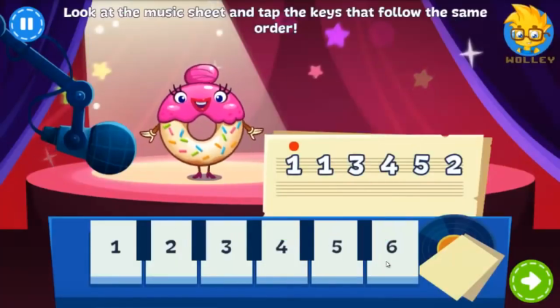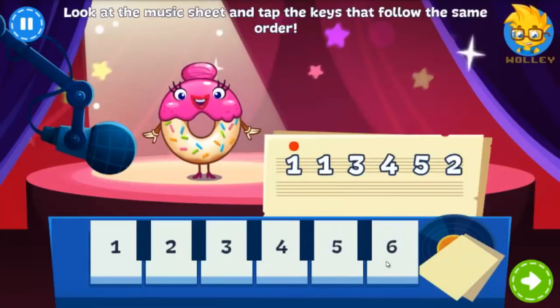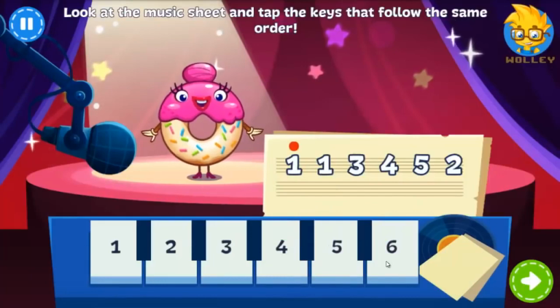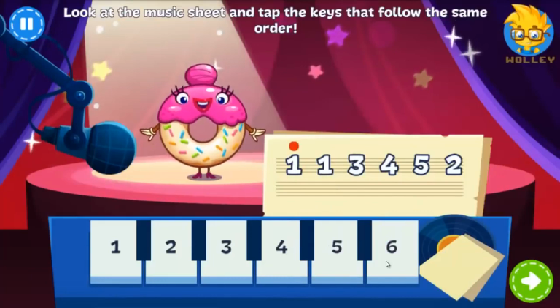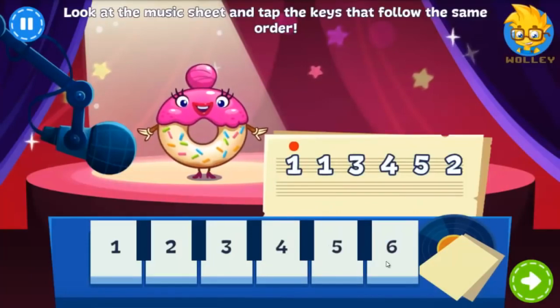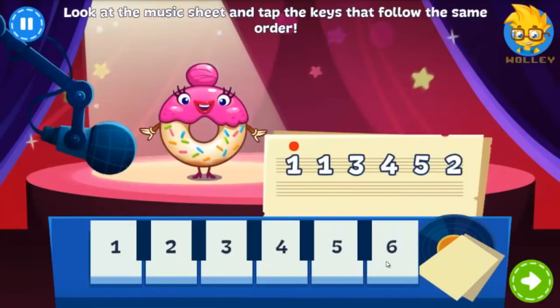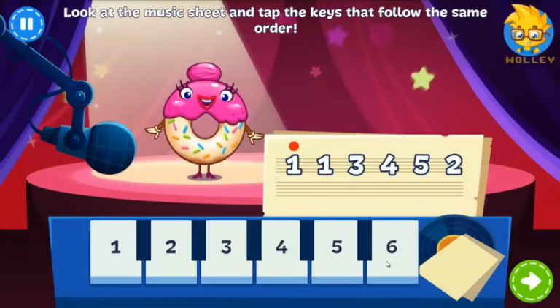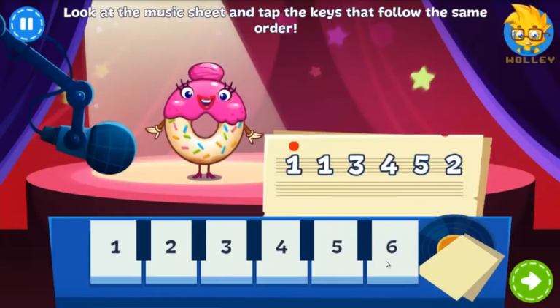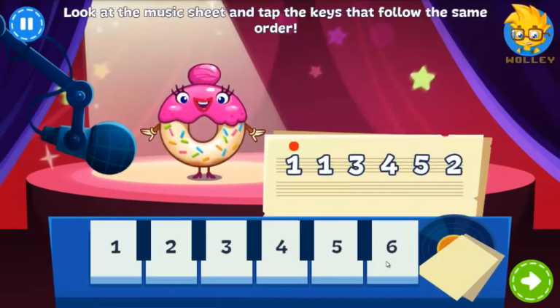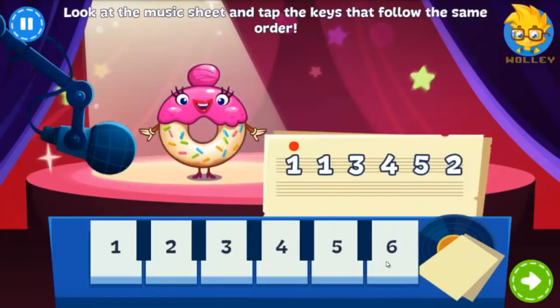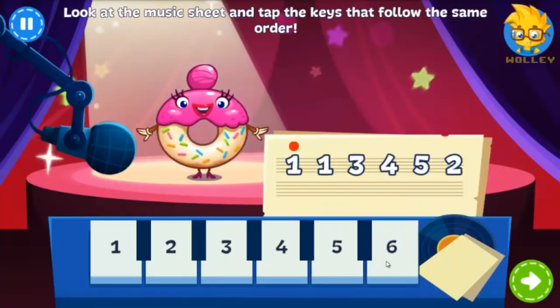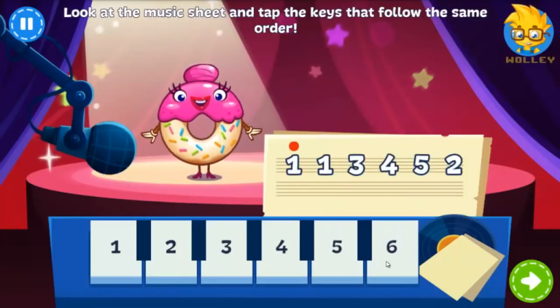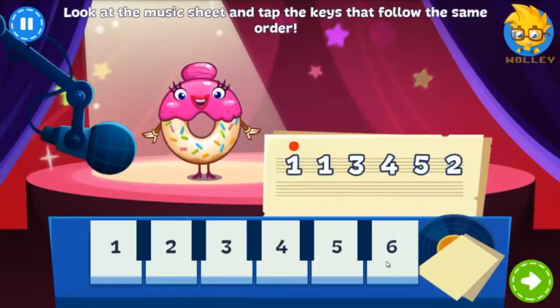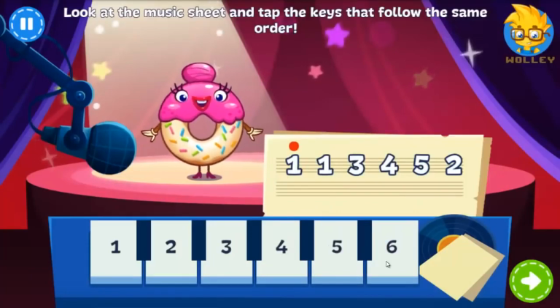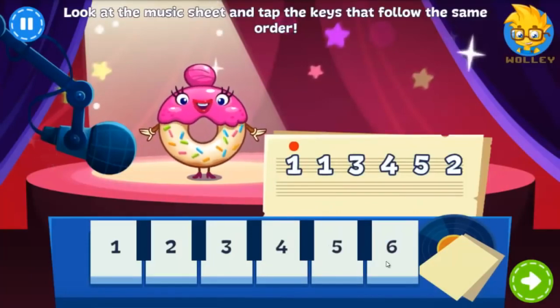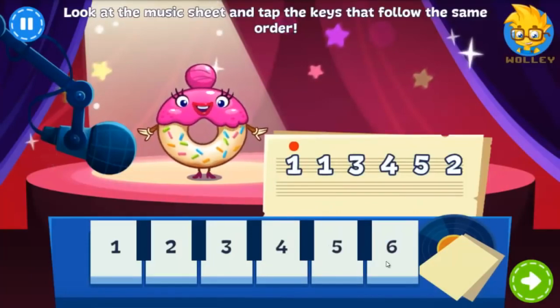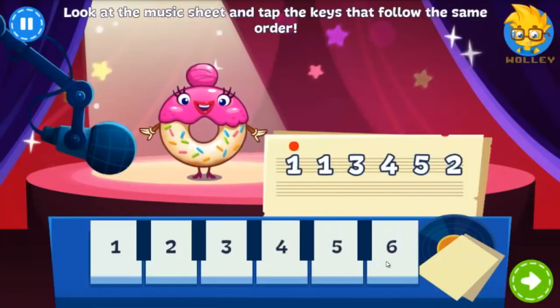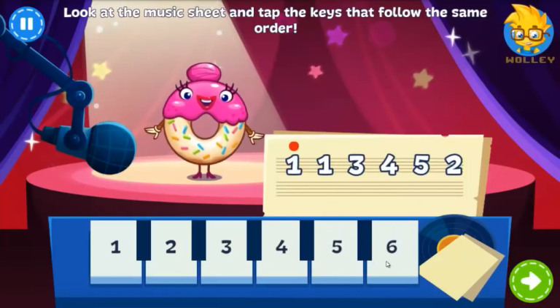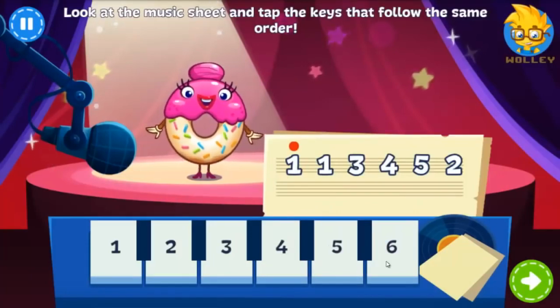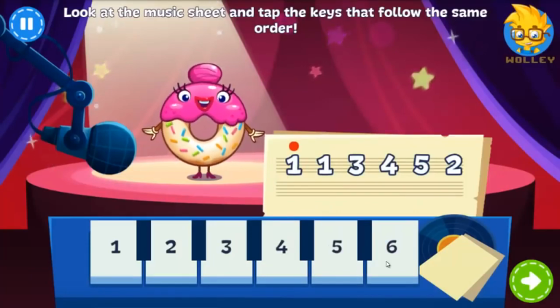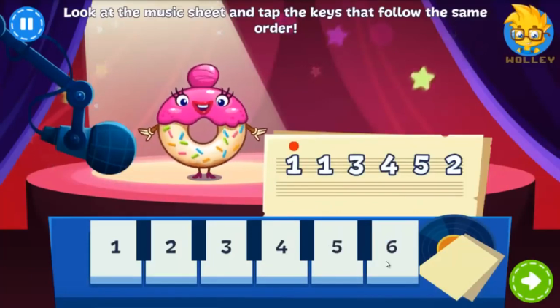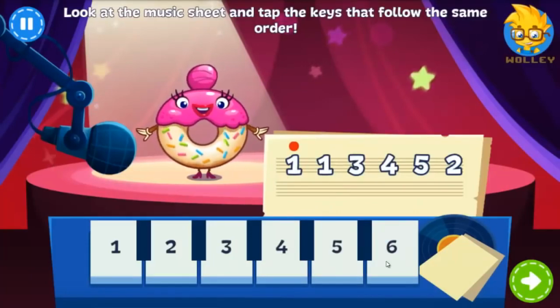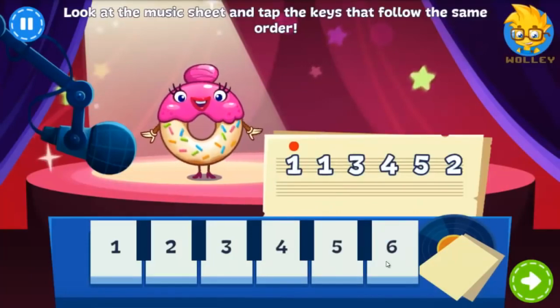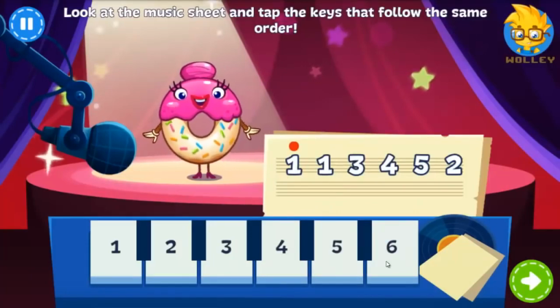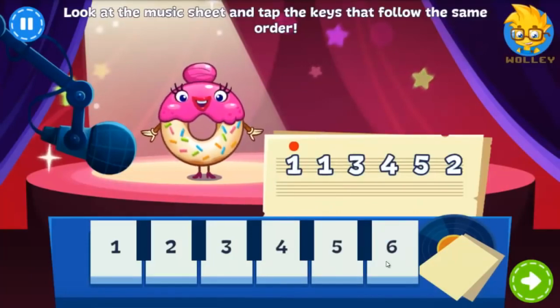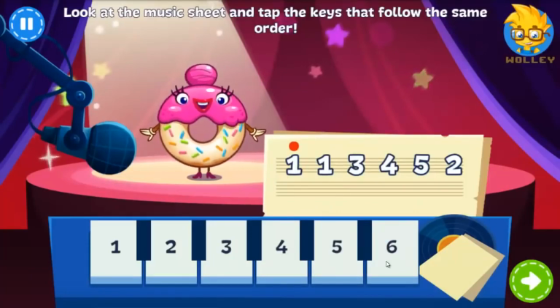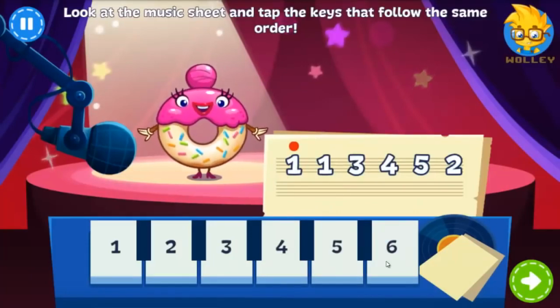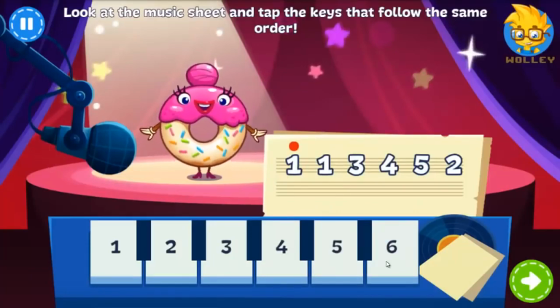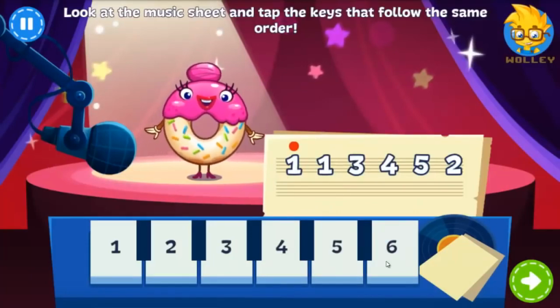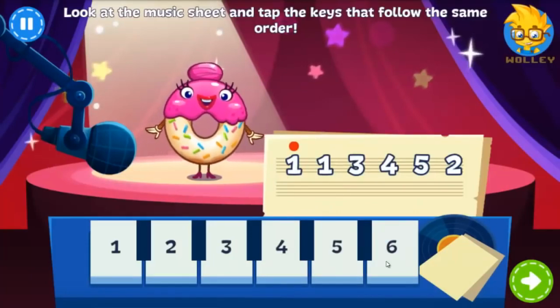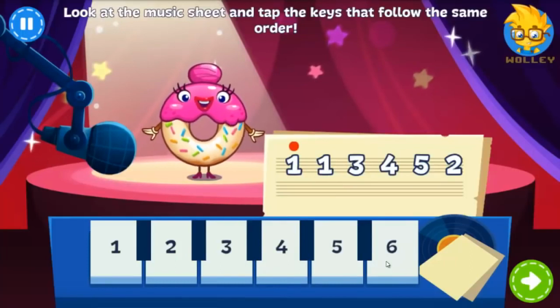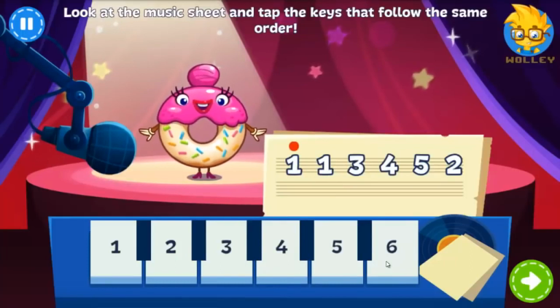It's time for the Glazed Donut Solo. Tap the keys that follow the order on the music sheet.